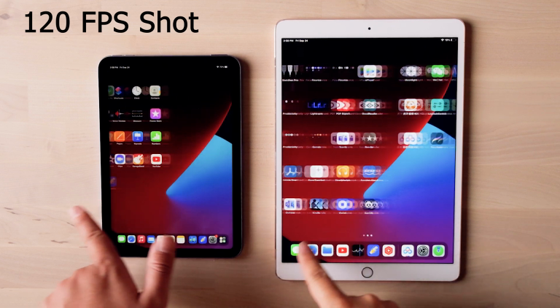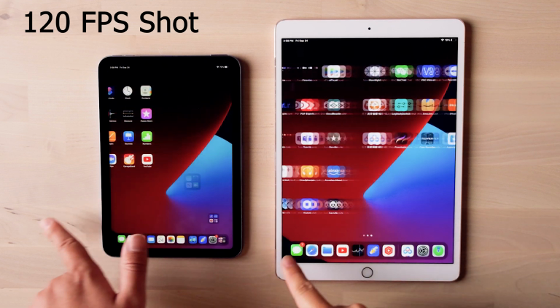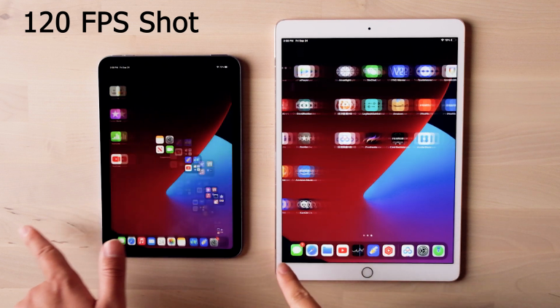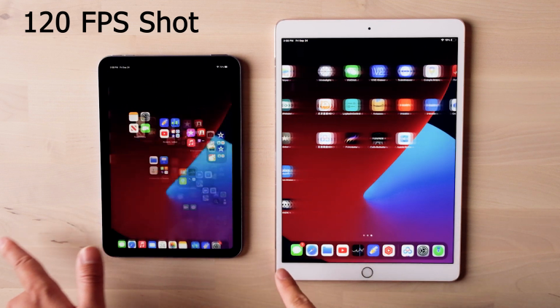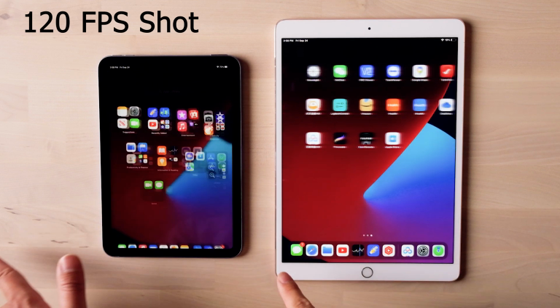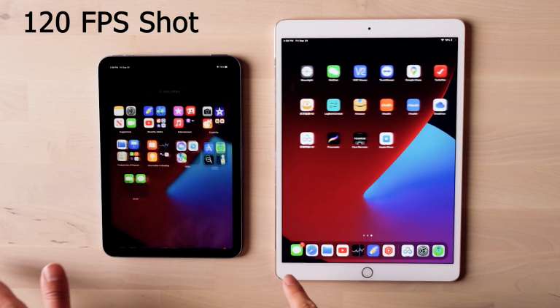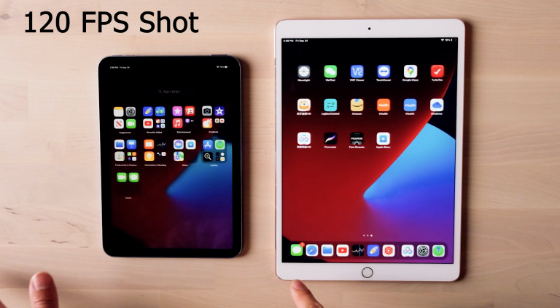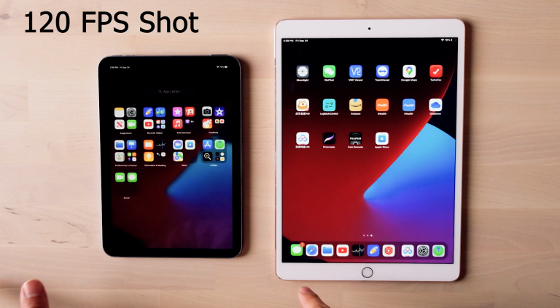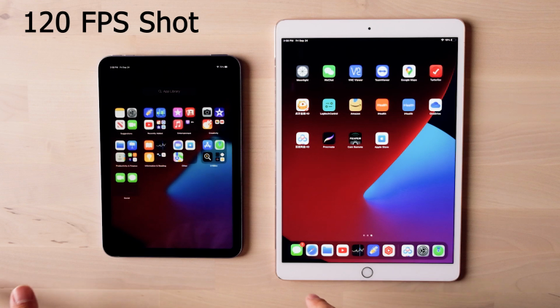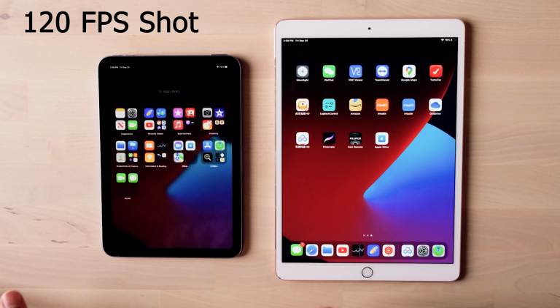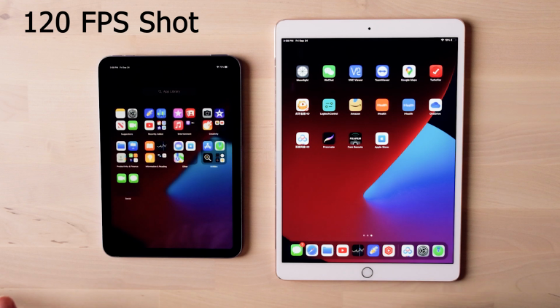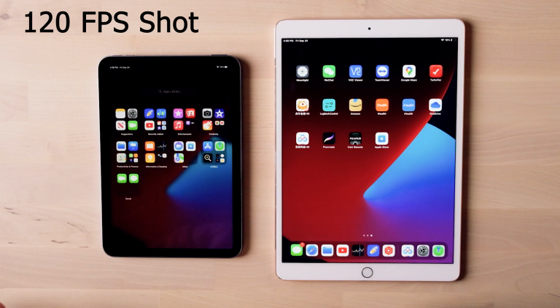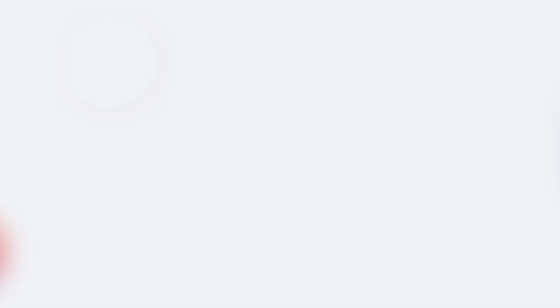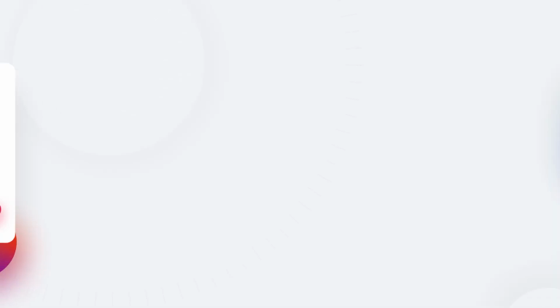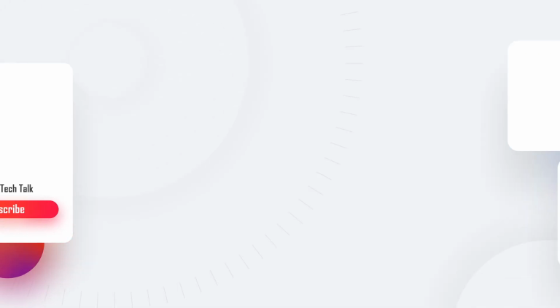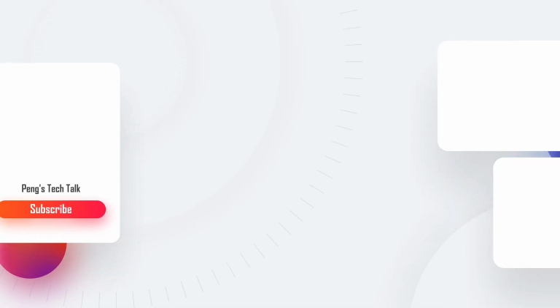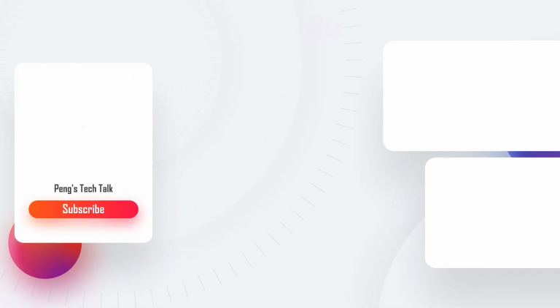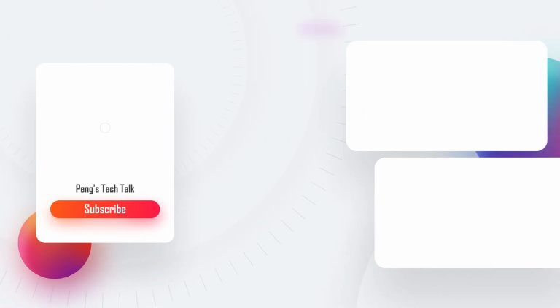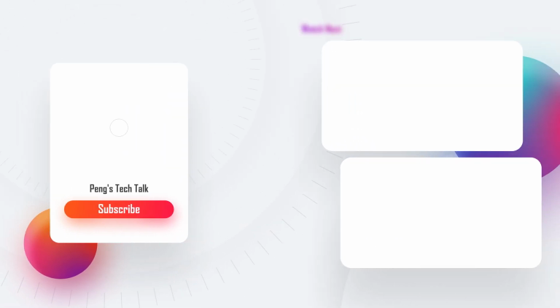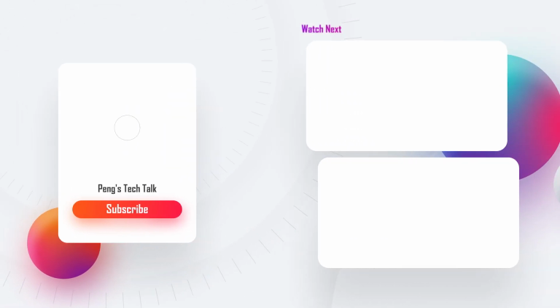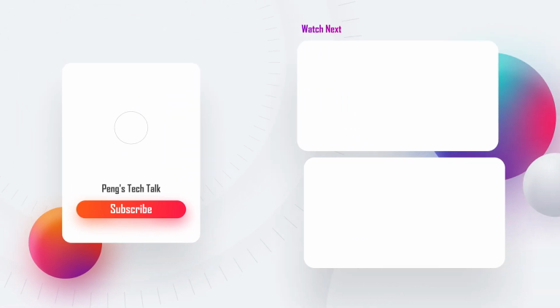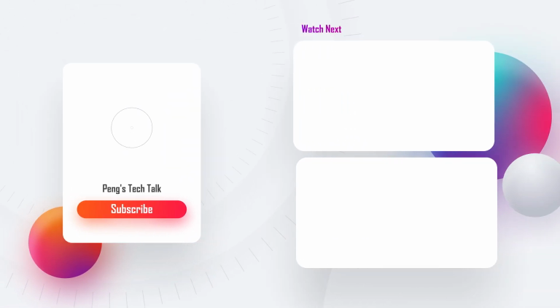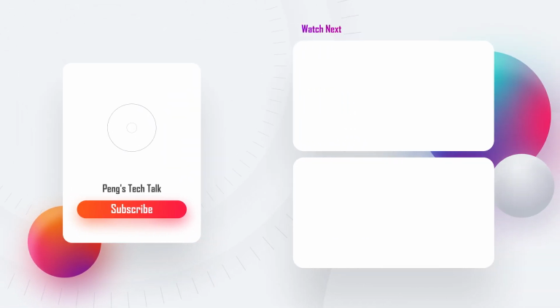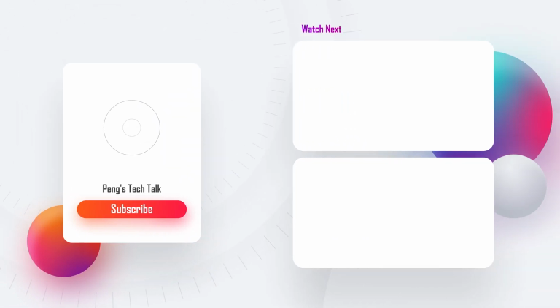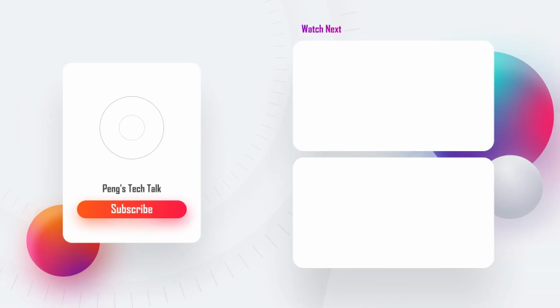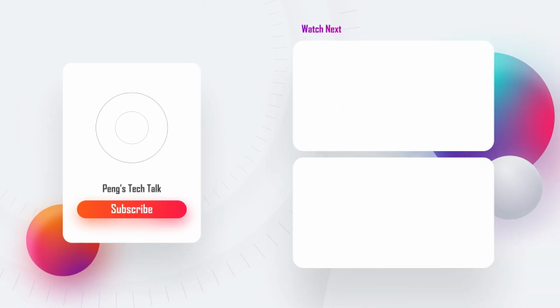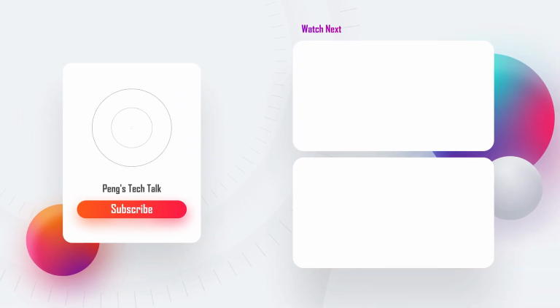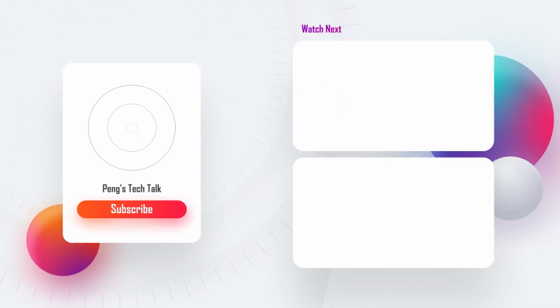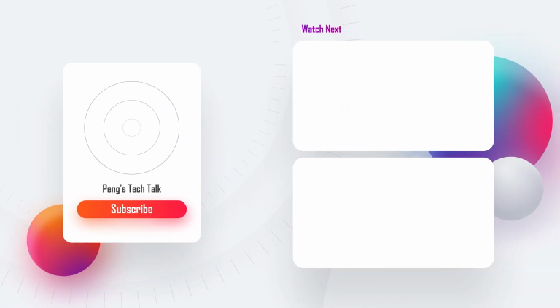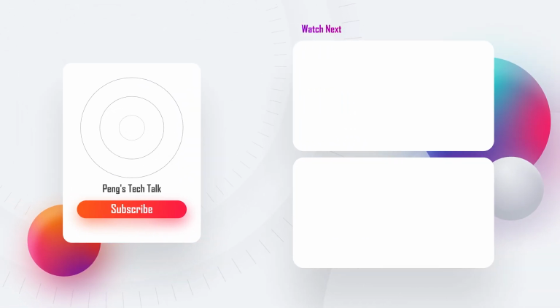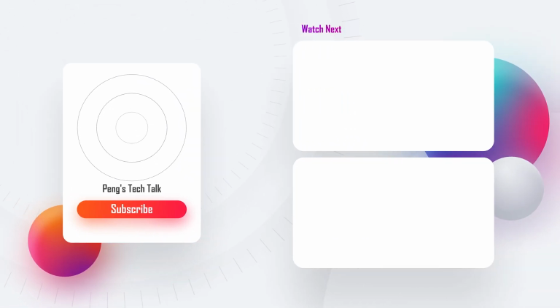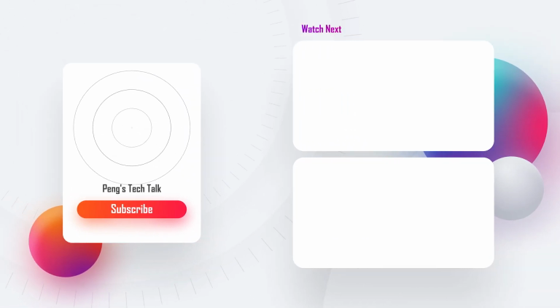I will have a full review of this iPad soon. Hope you can like this video. Thanks for your support. See you next time.